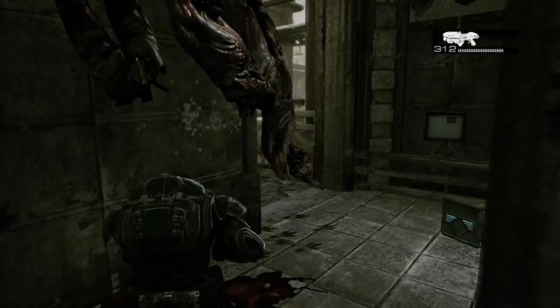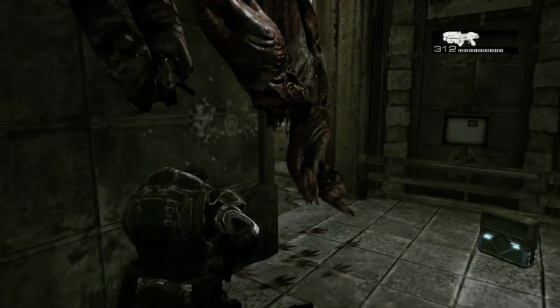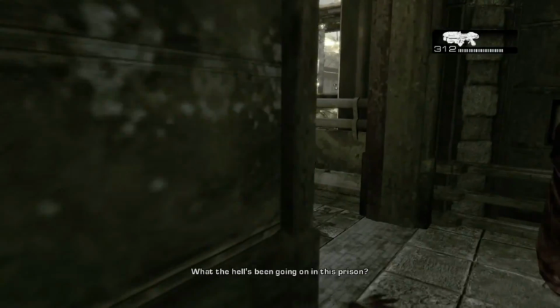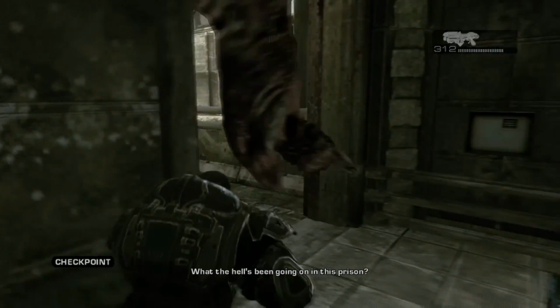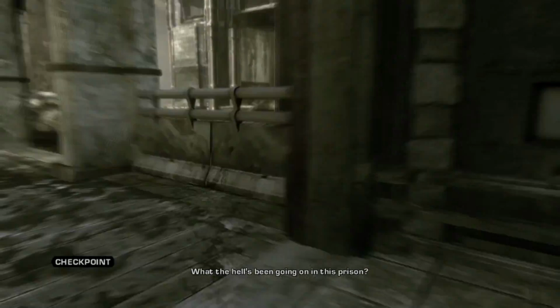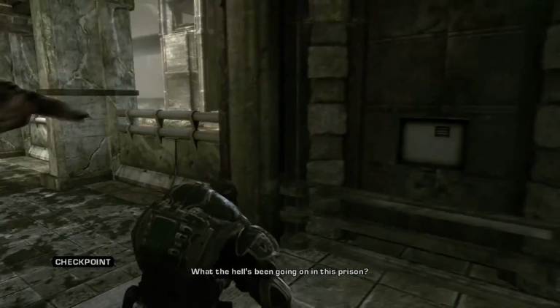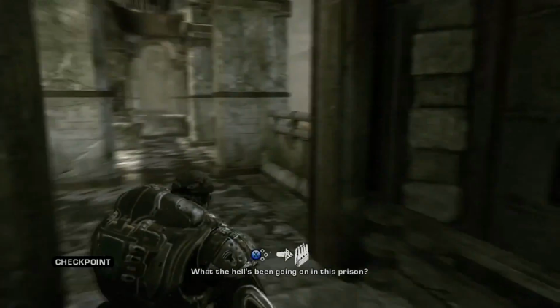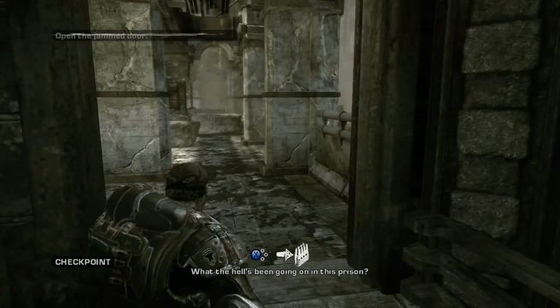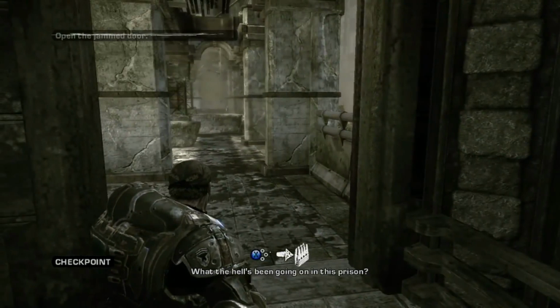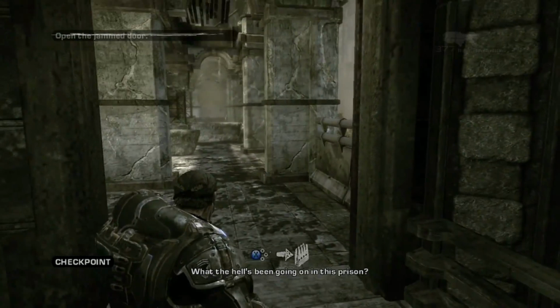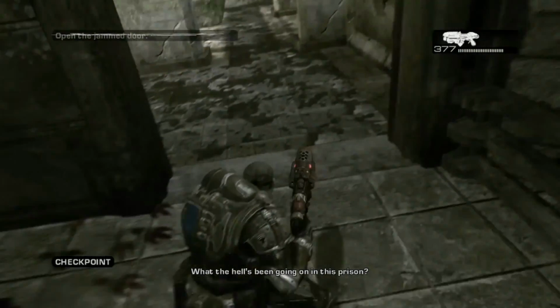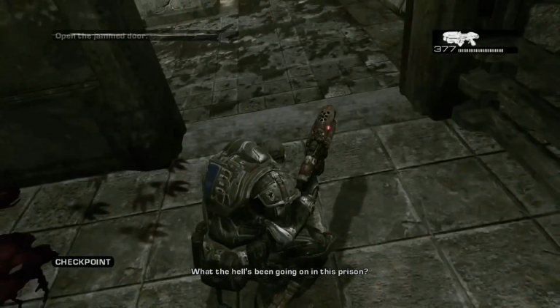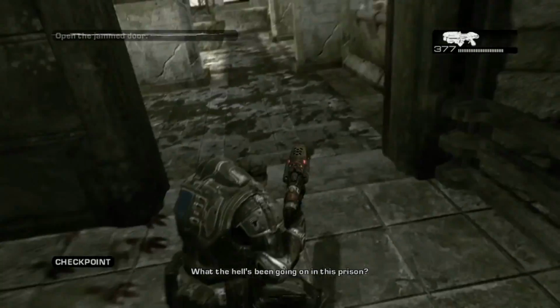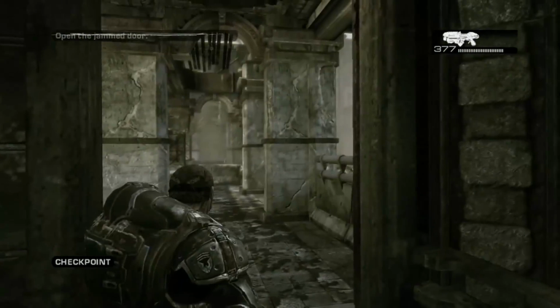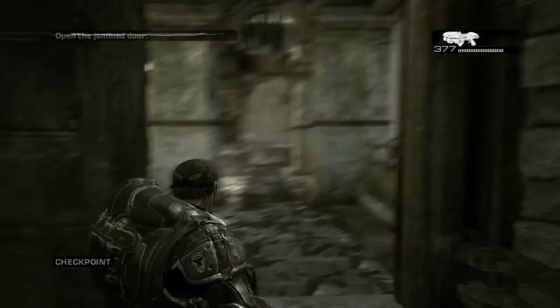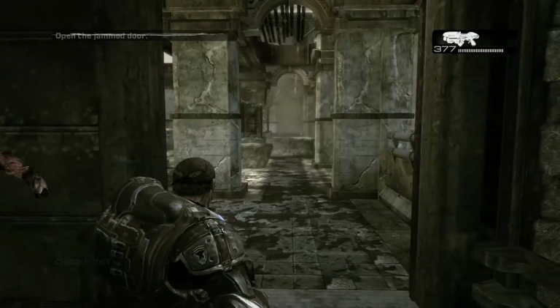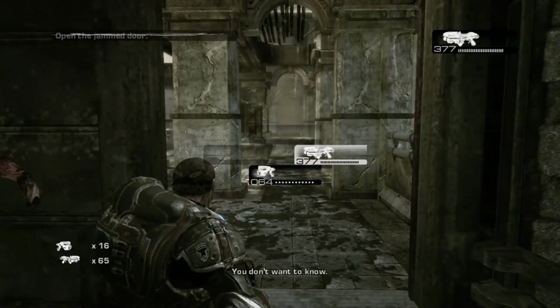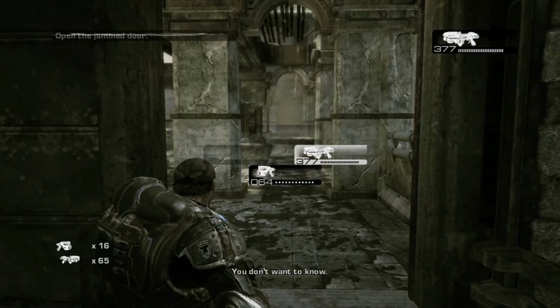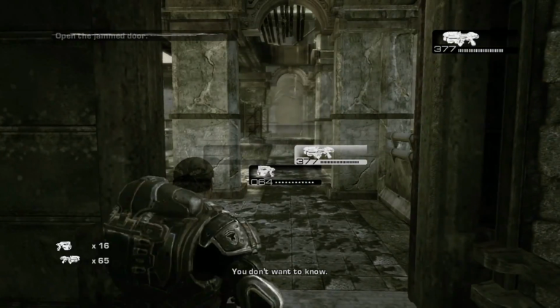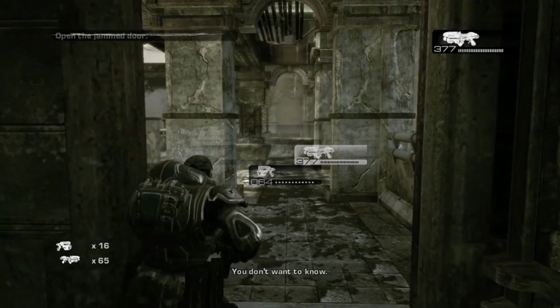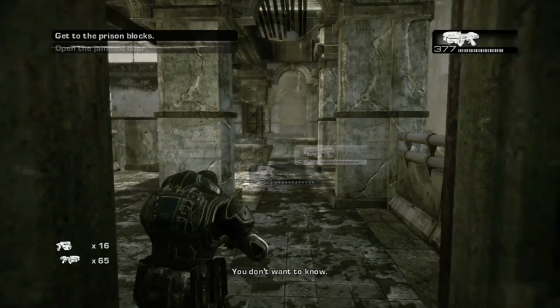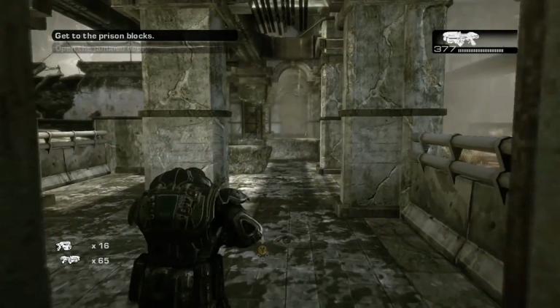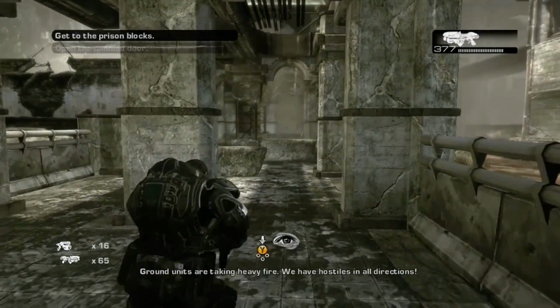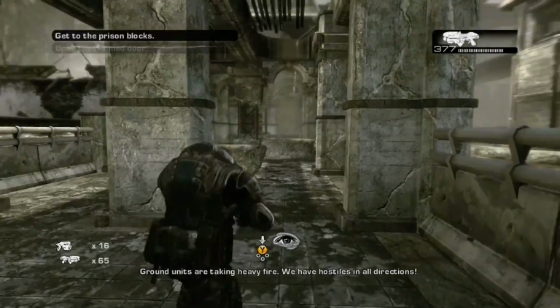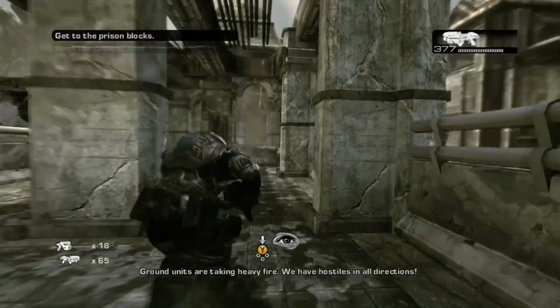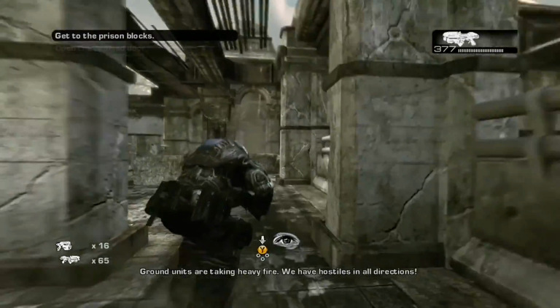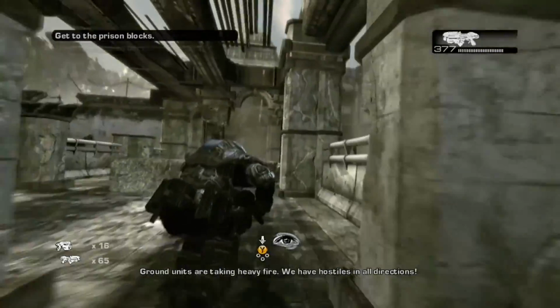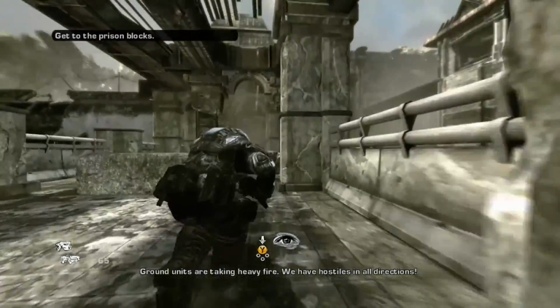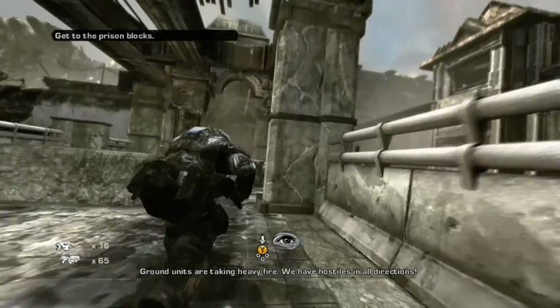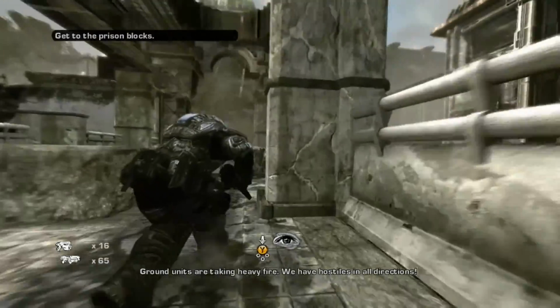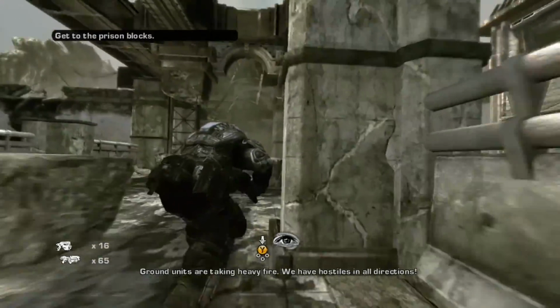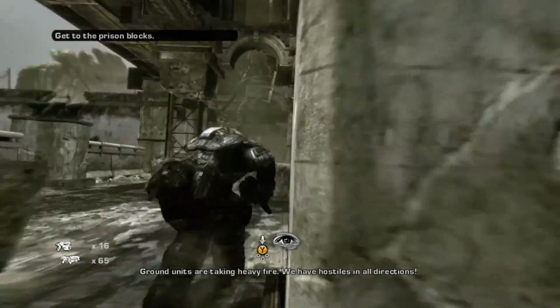Anyways, this is Blind Run with Blind Run Gaming. Please be sure to like, comment, and subscribe — and I am signing off now.